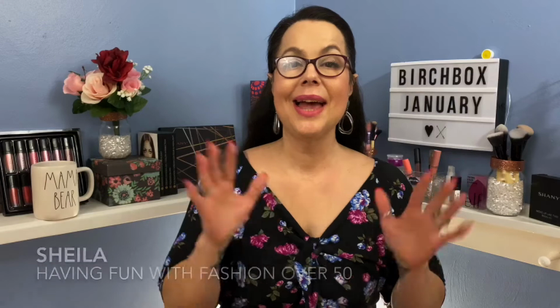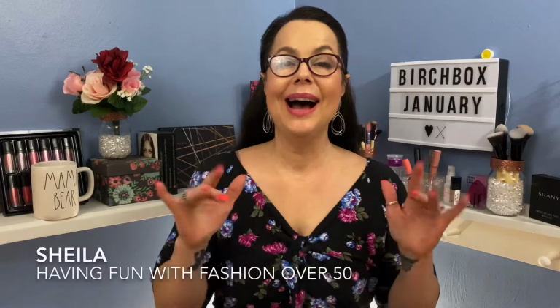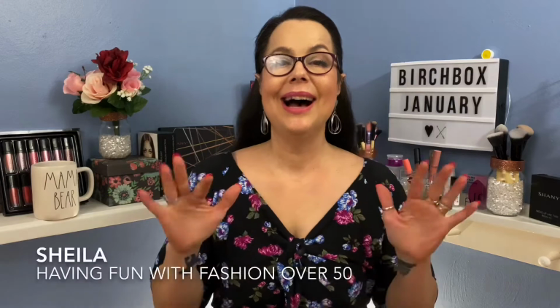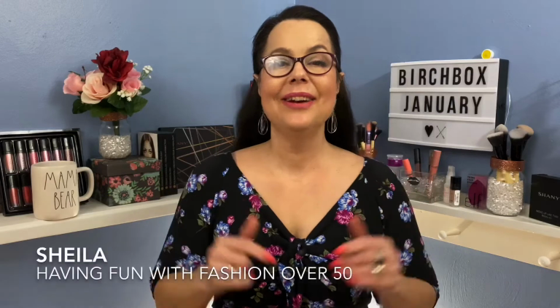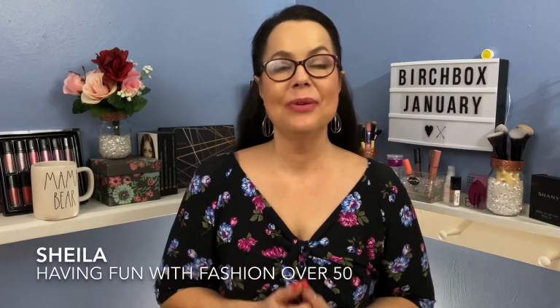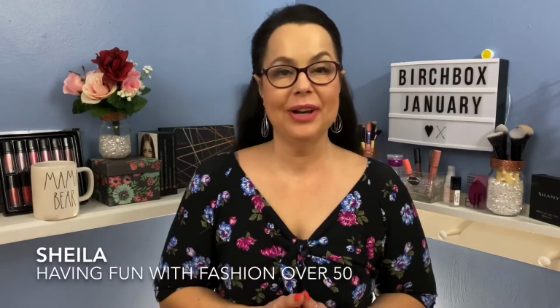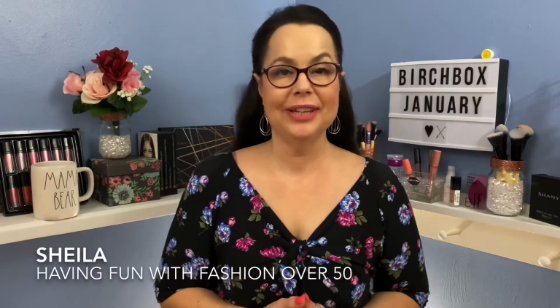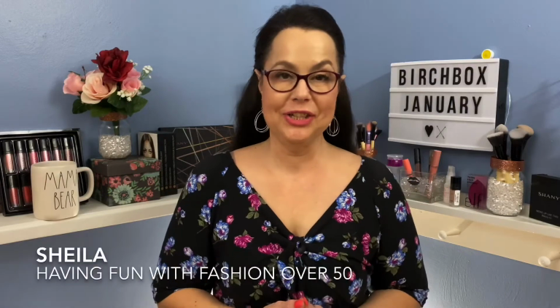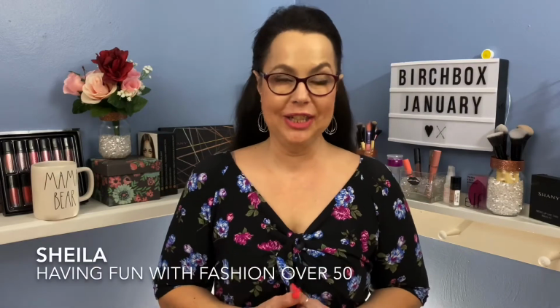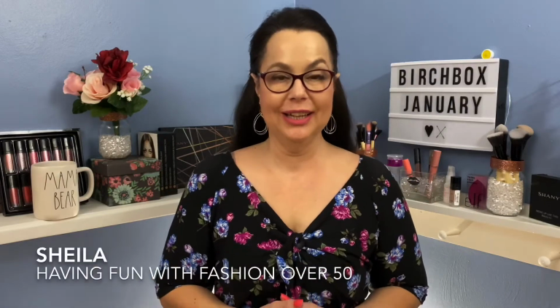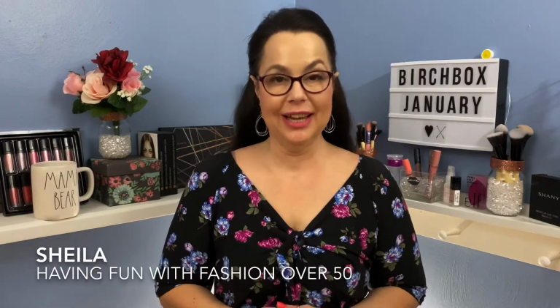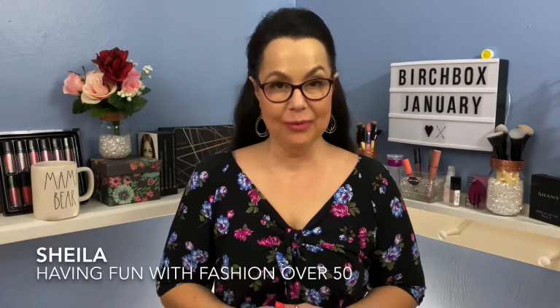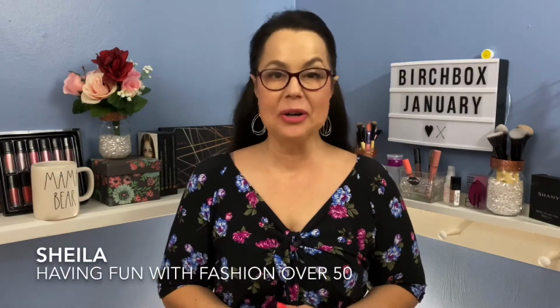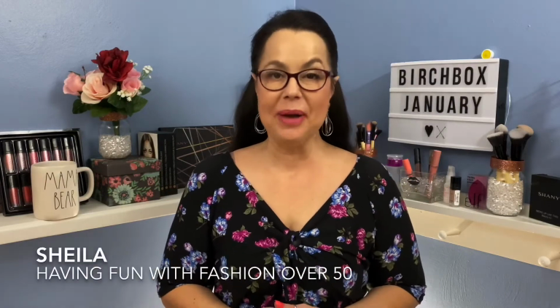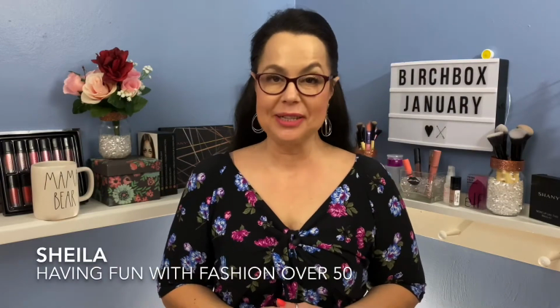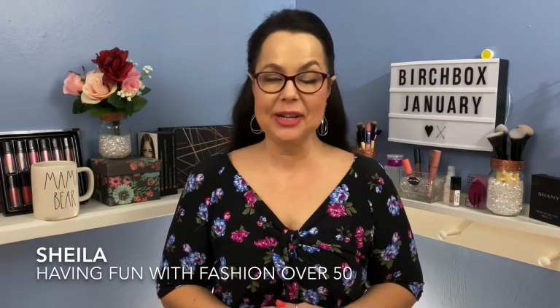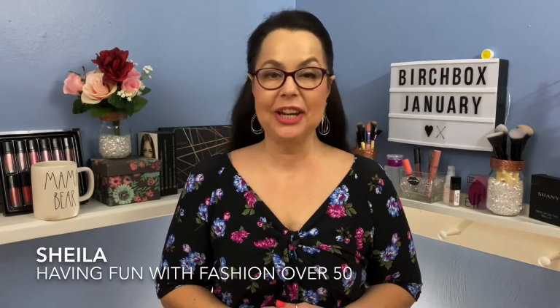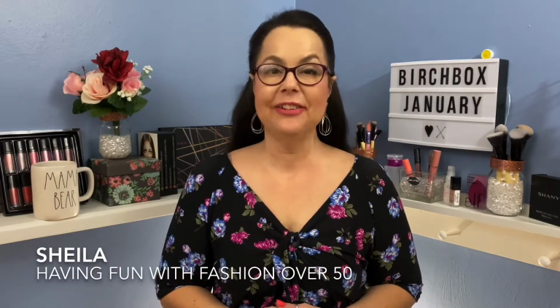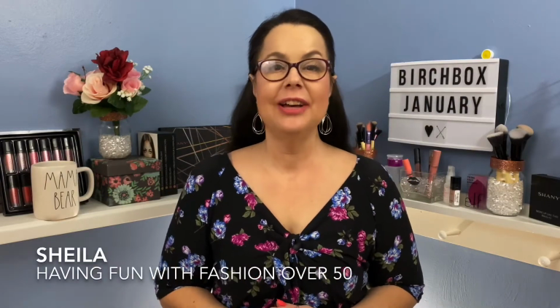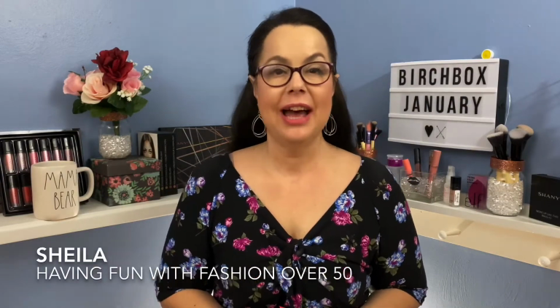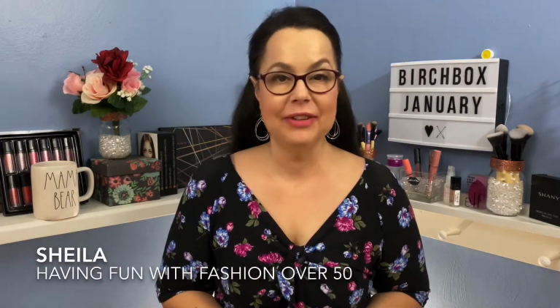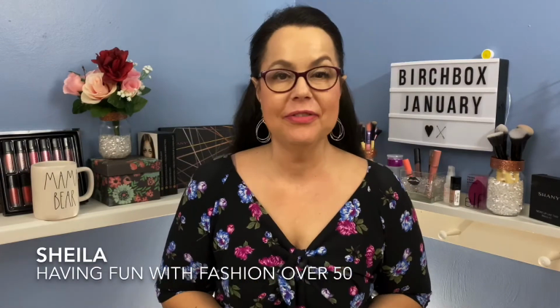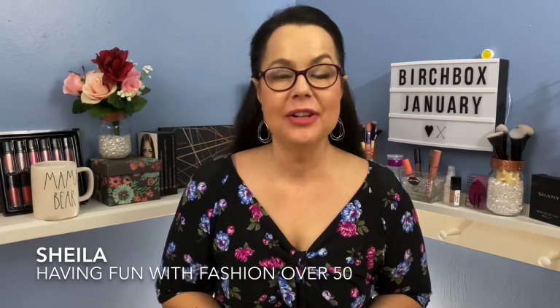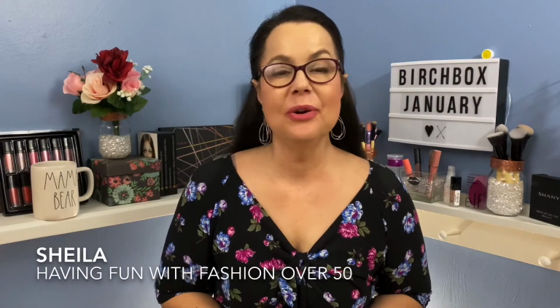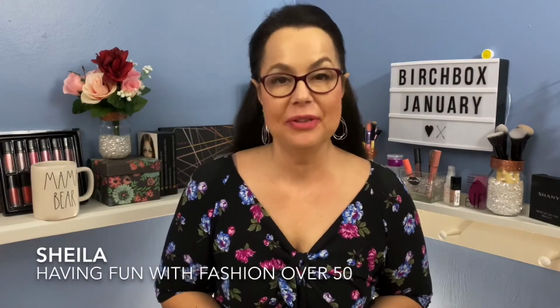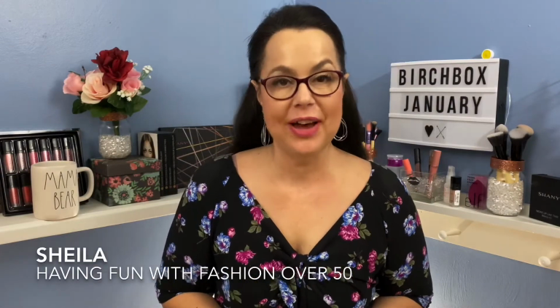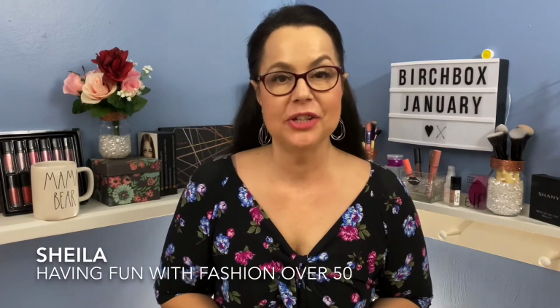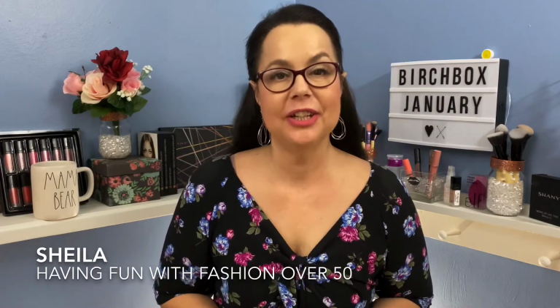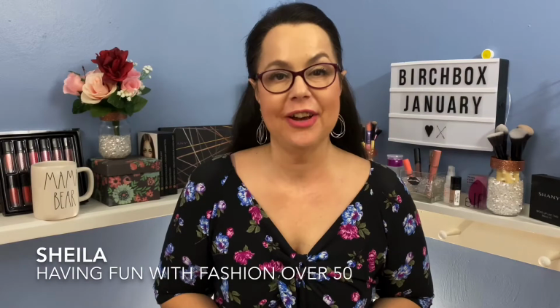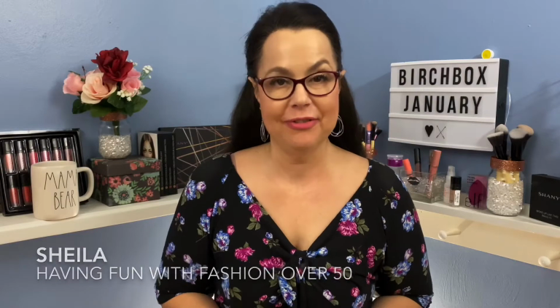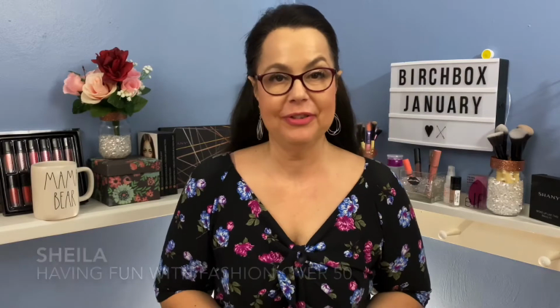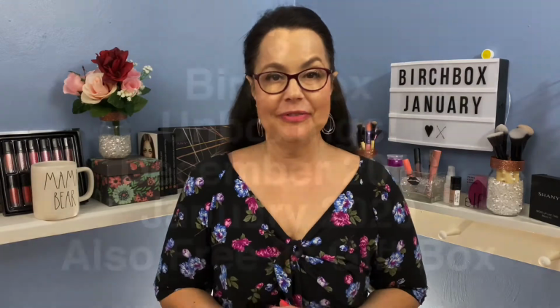Hi everyone, it's Sheila and welcome back to my channel, Having Fun with Fashion Over 50.